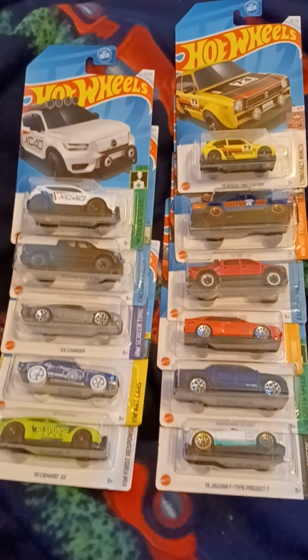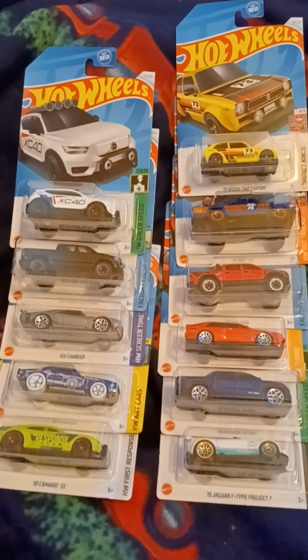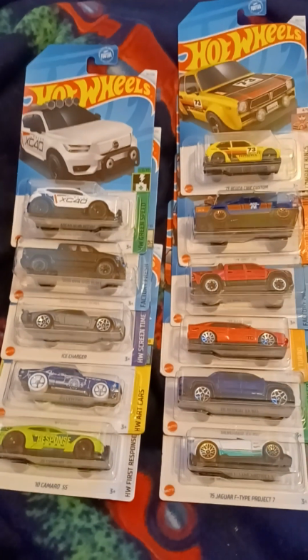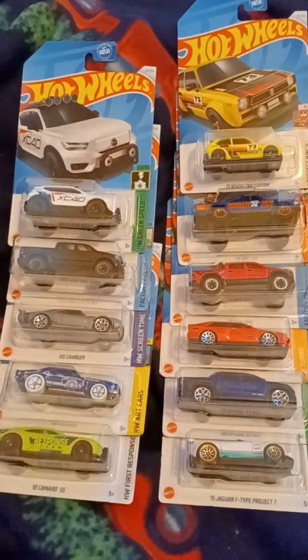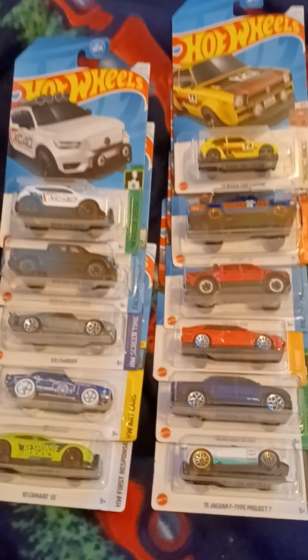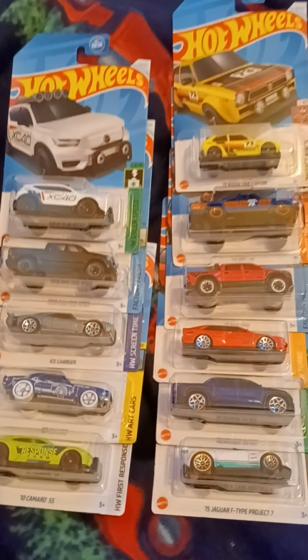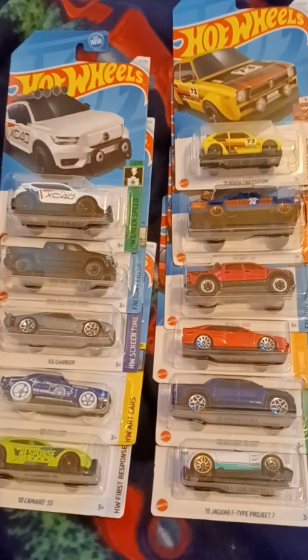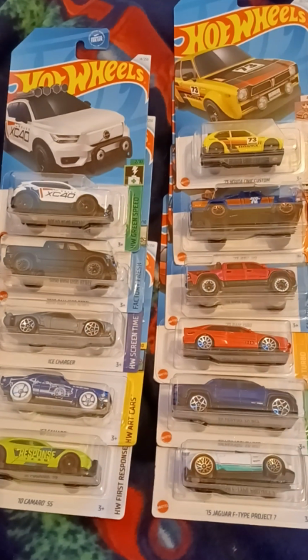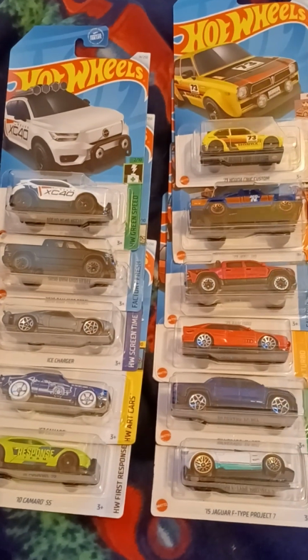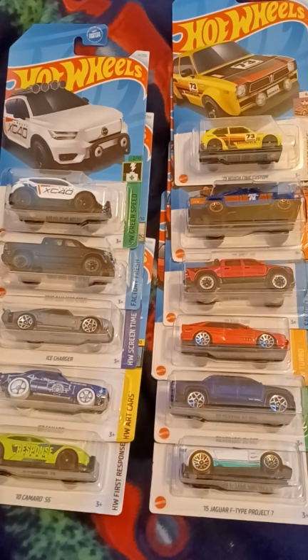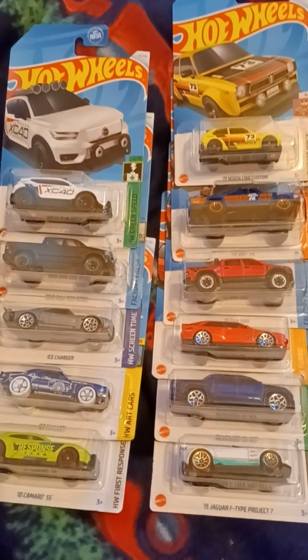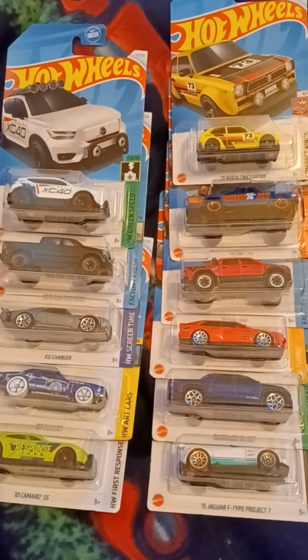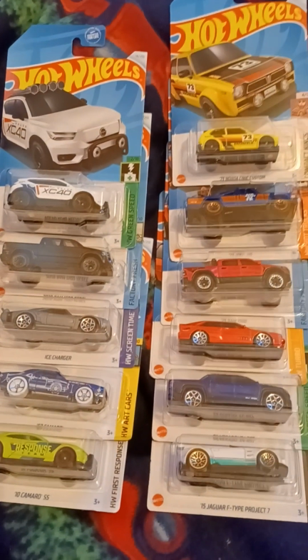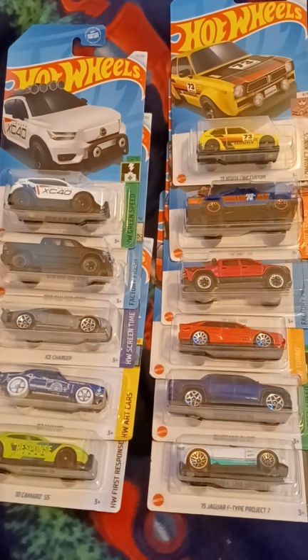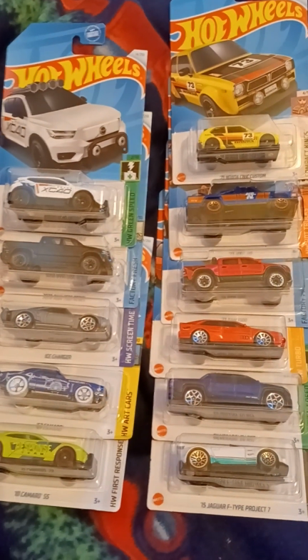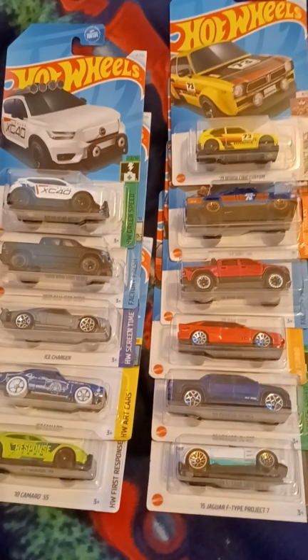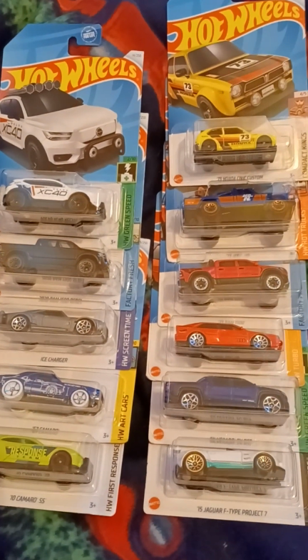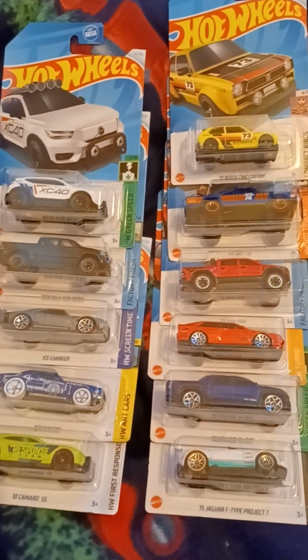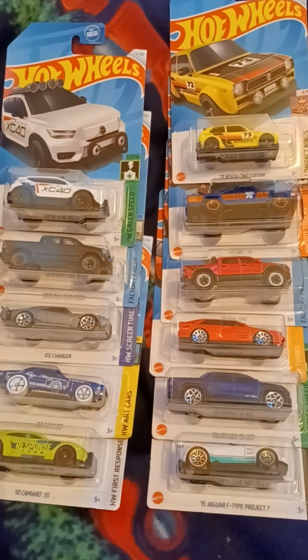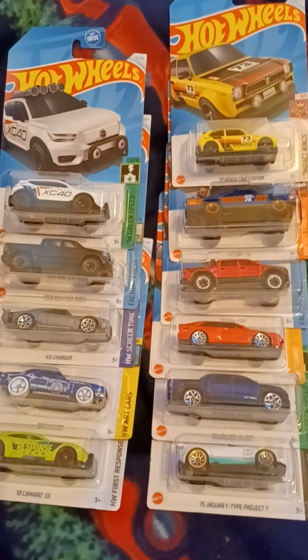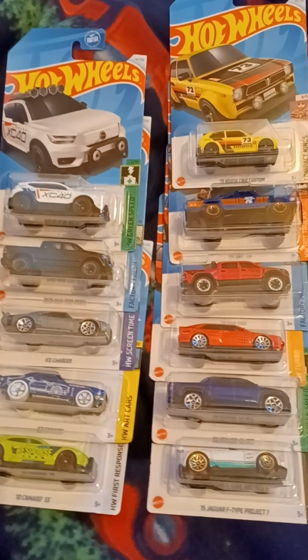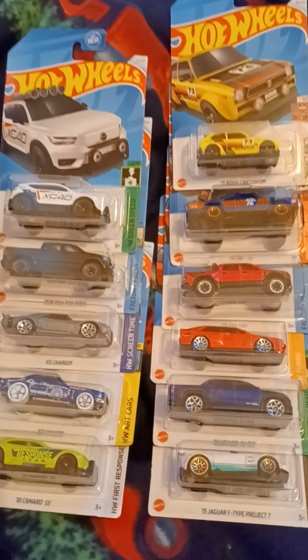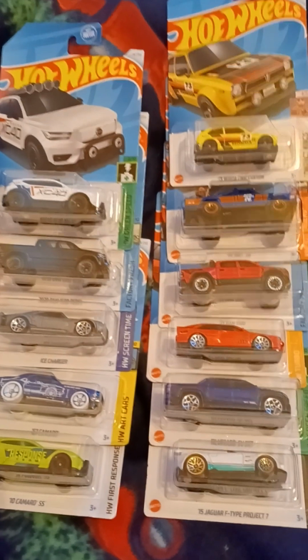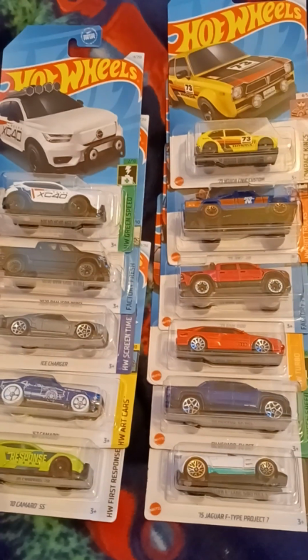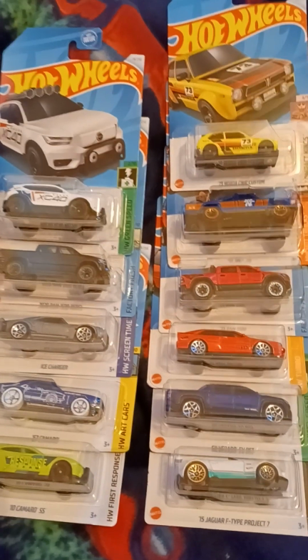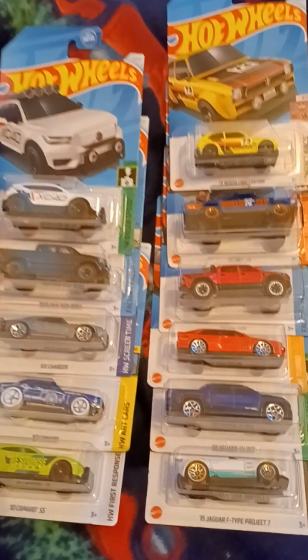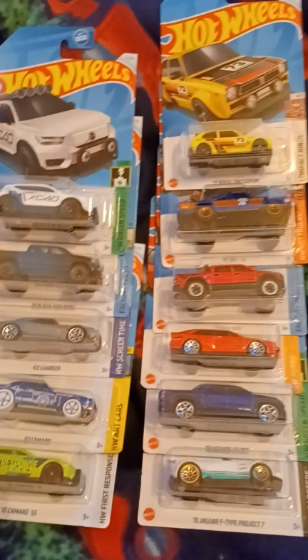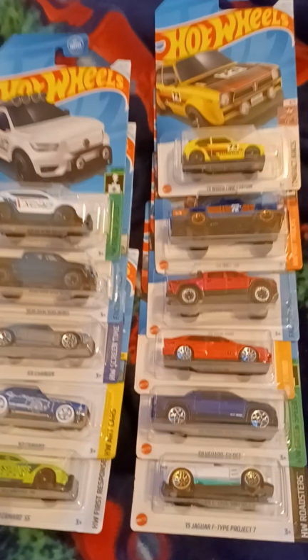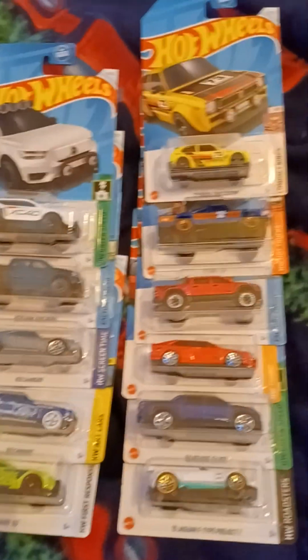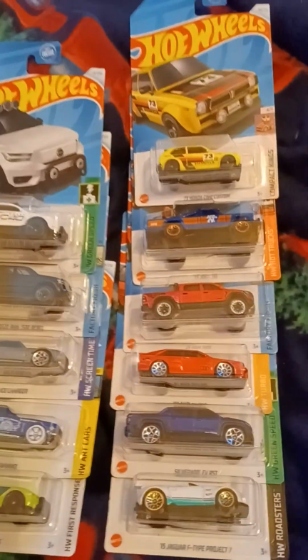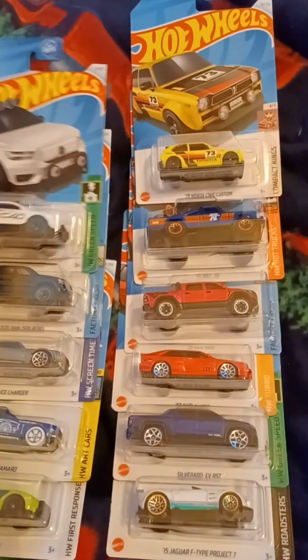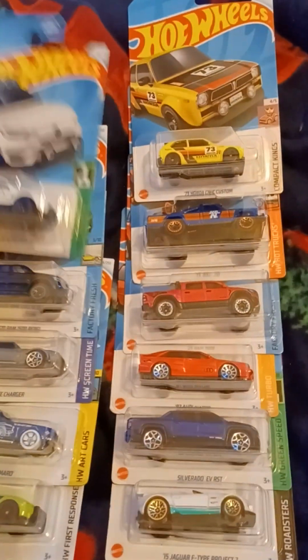Hey guys, it's Bubba Diecast here and today we are going to do 11 Hot Wheels cars.